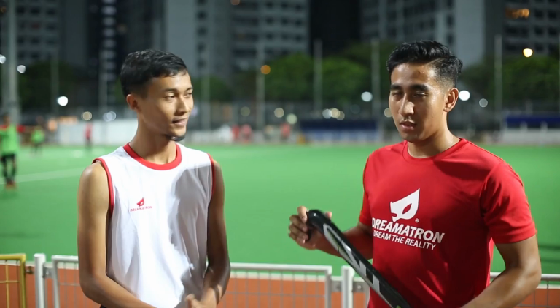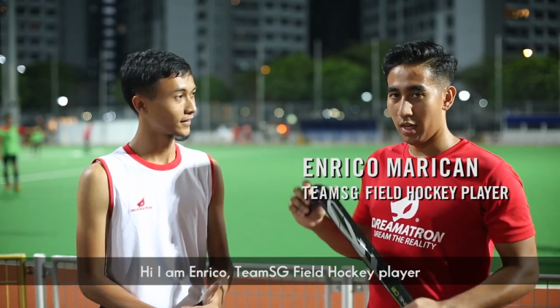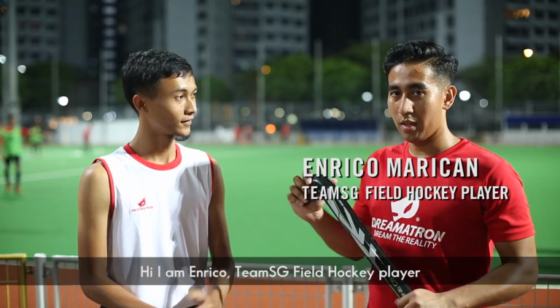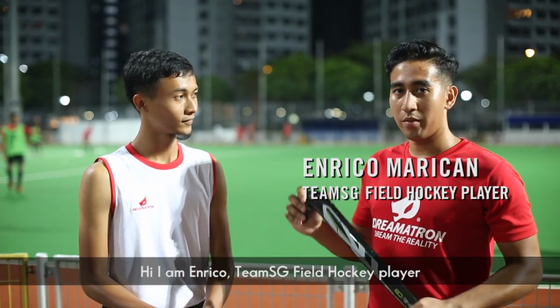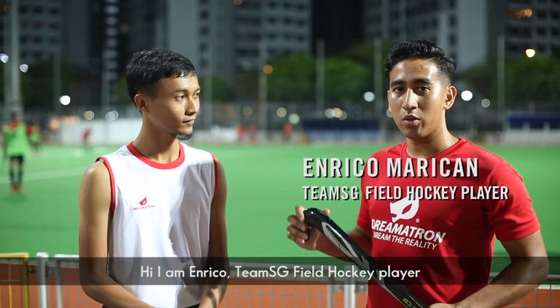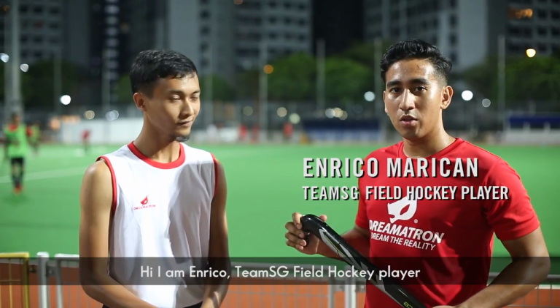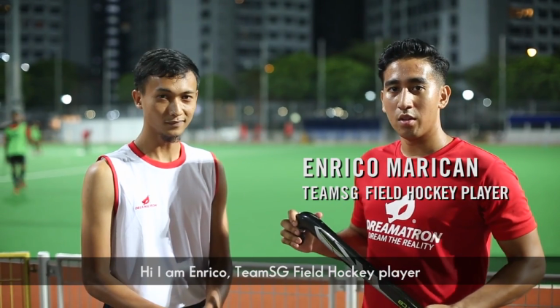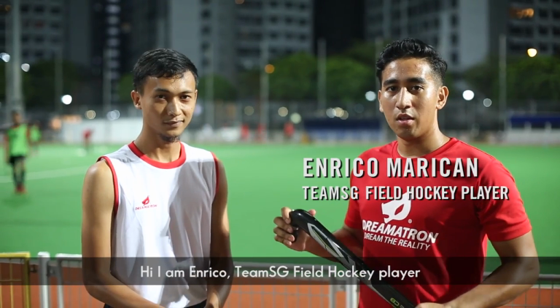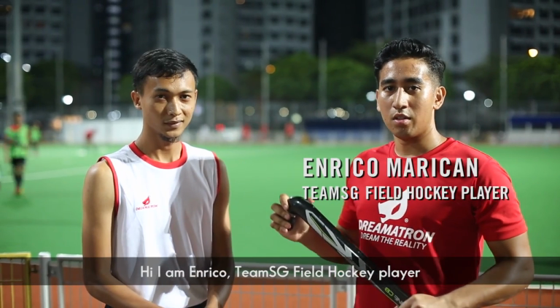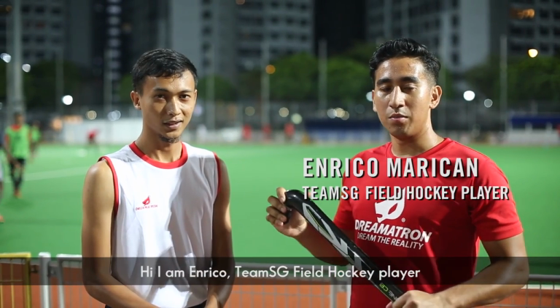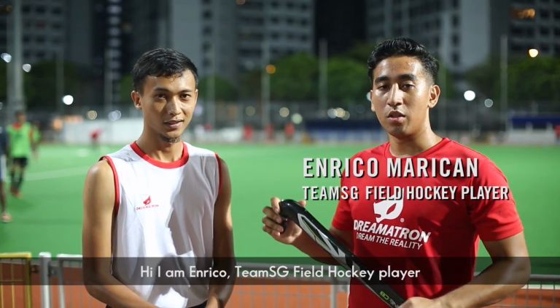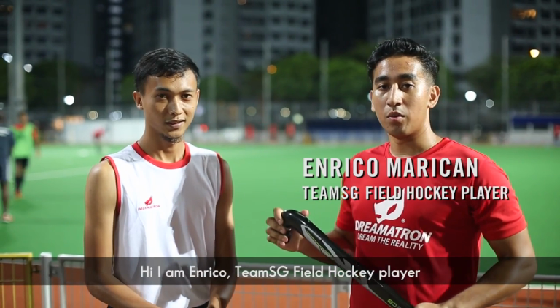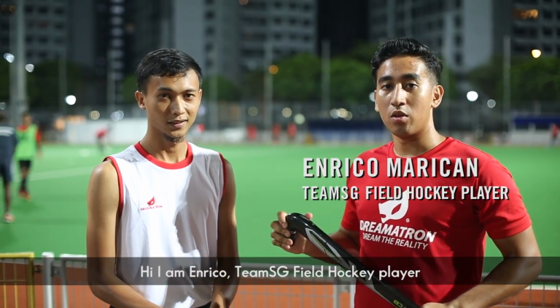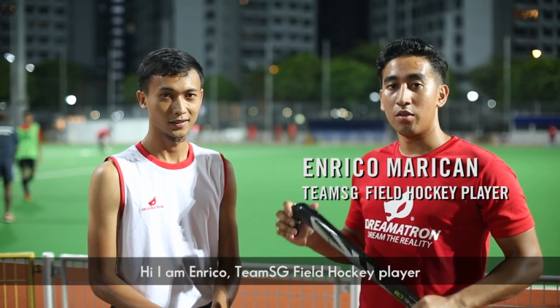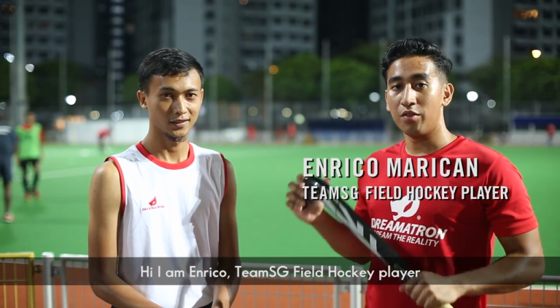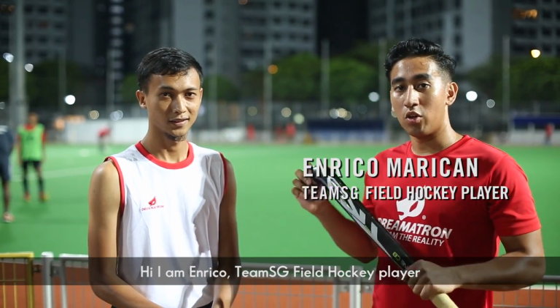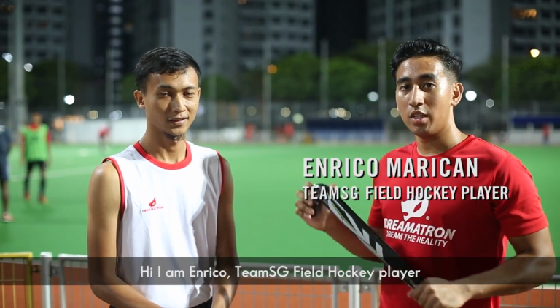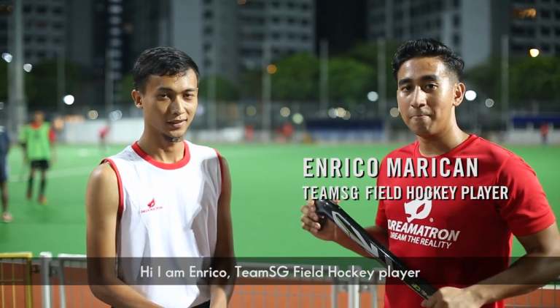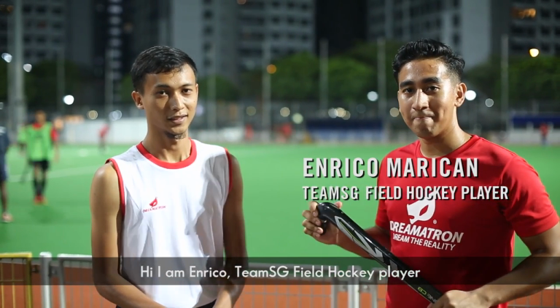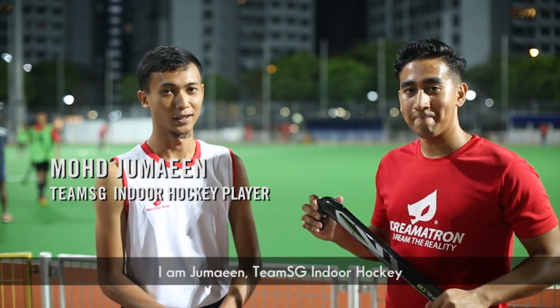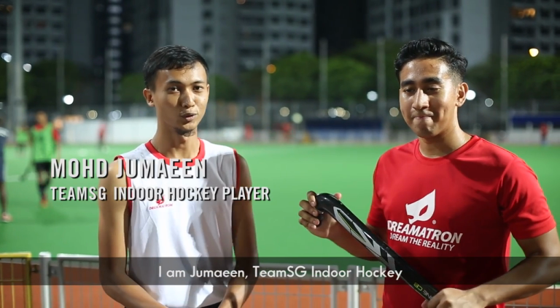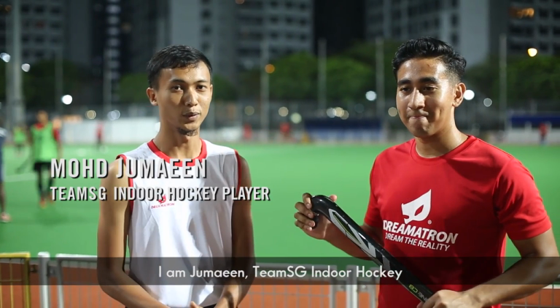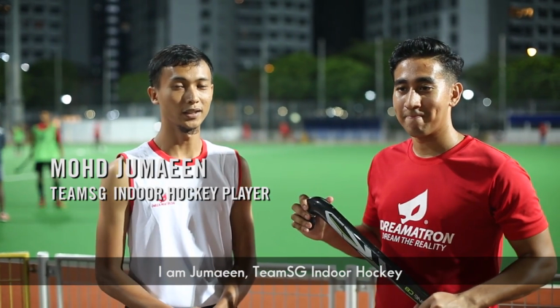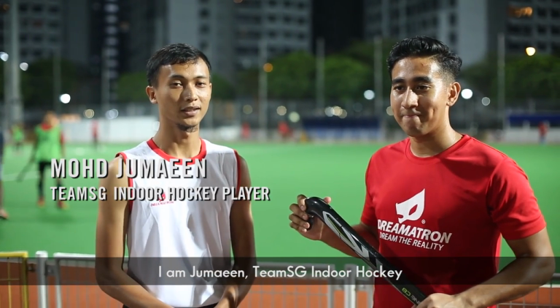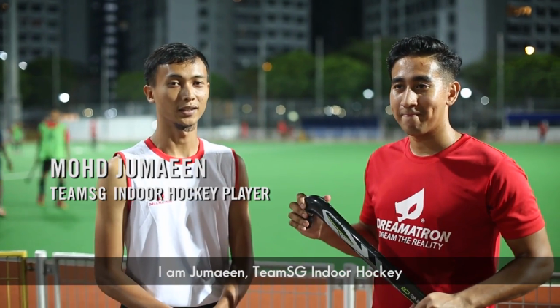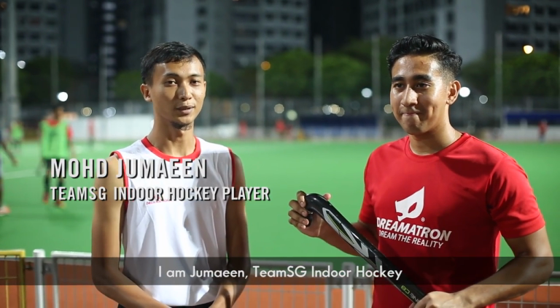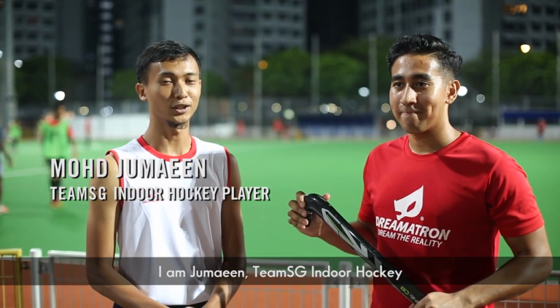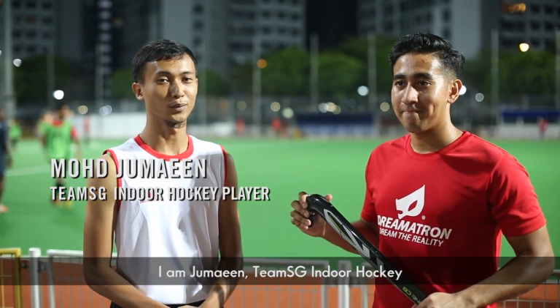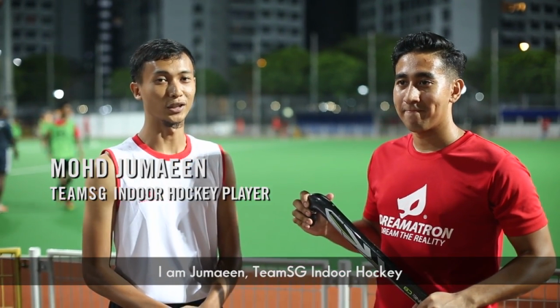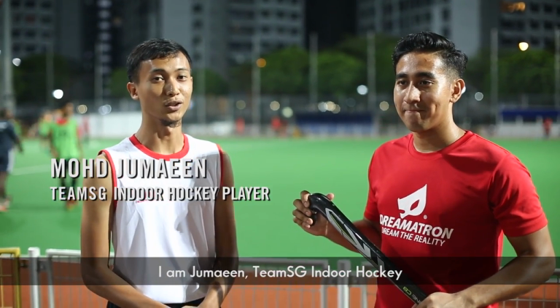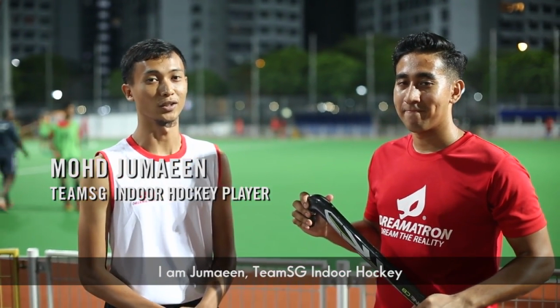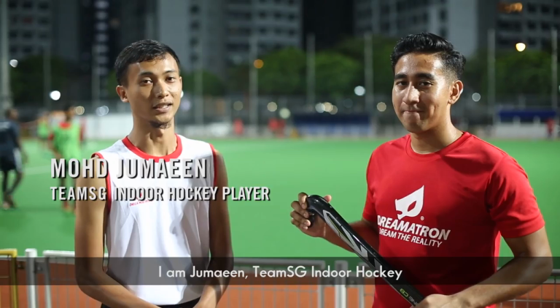Hi, I'm Henry Koh, Team Singapore Field Hockey. I'm Dimahin, Team Singapore Indoor Hockey.